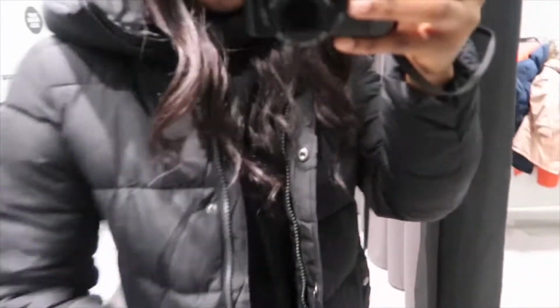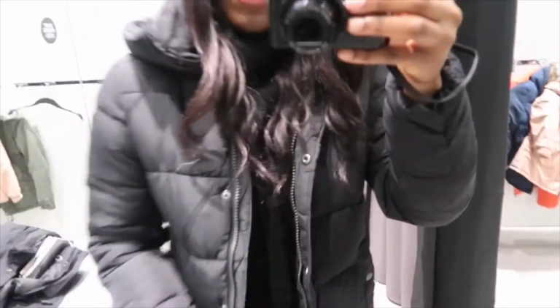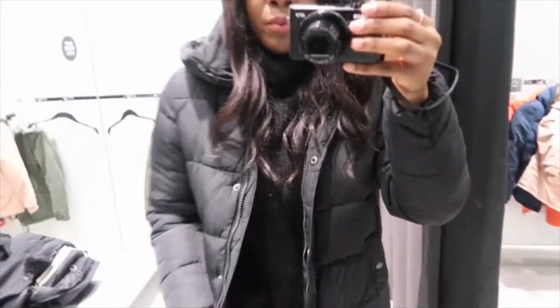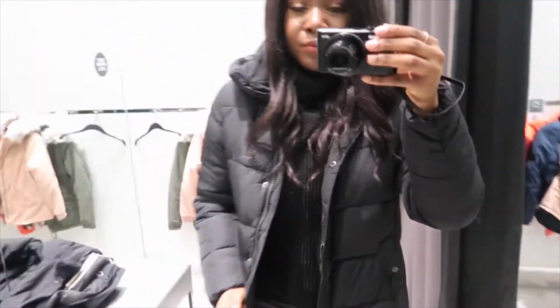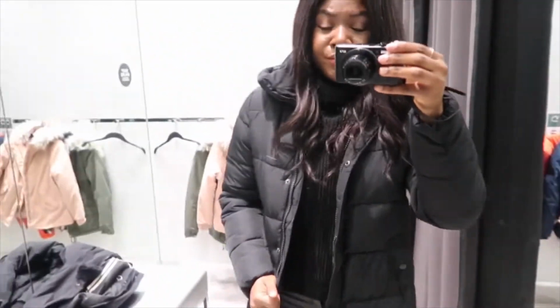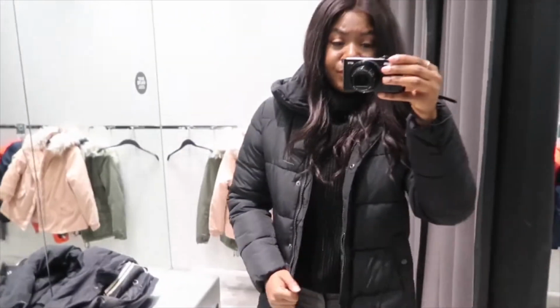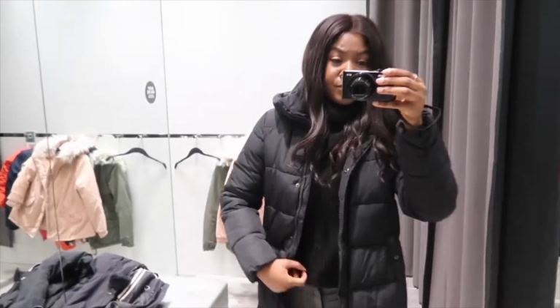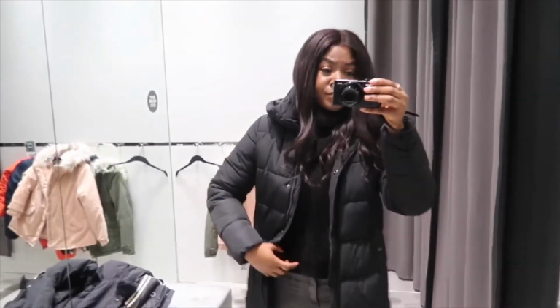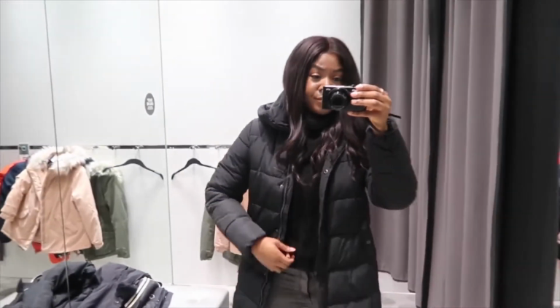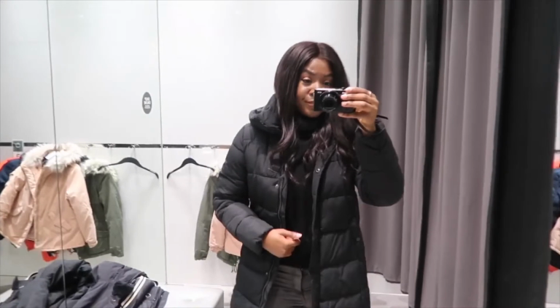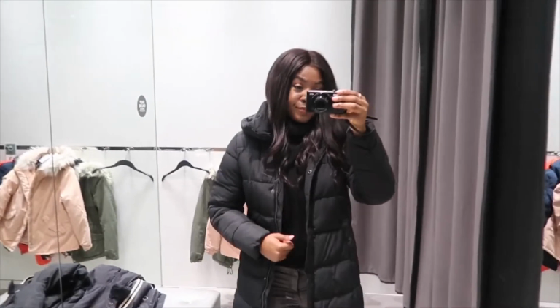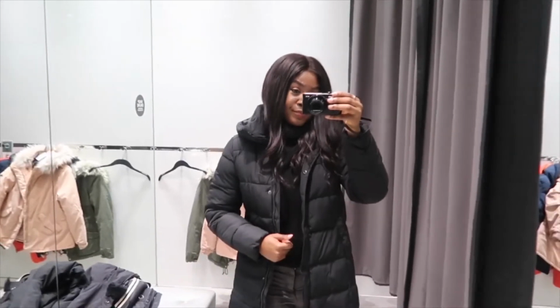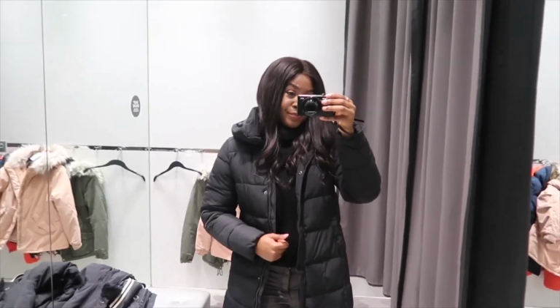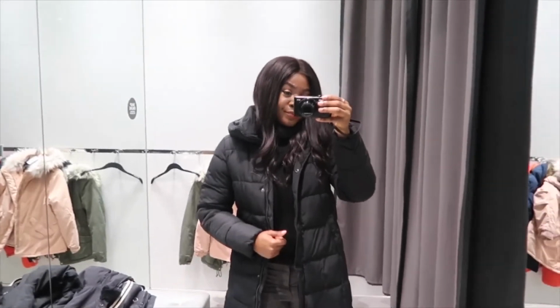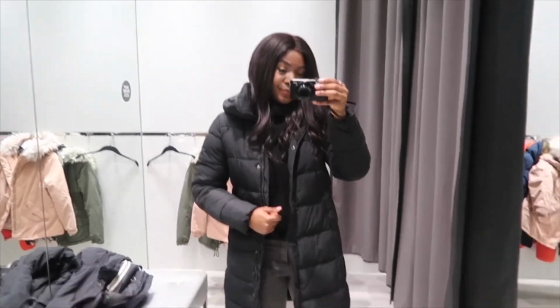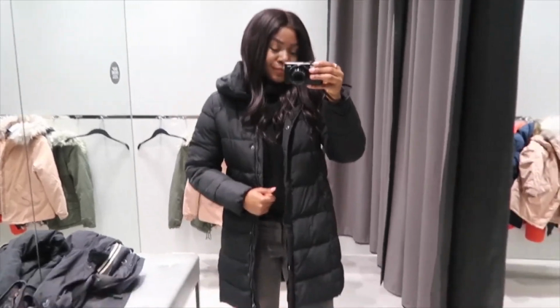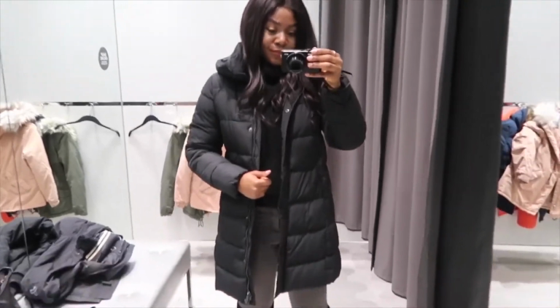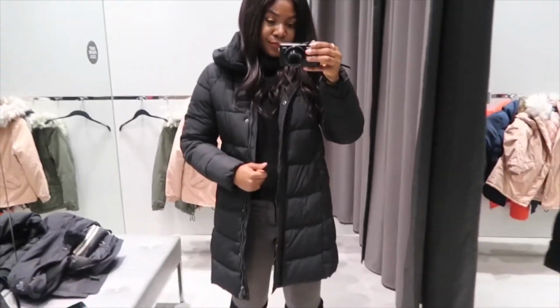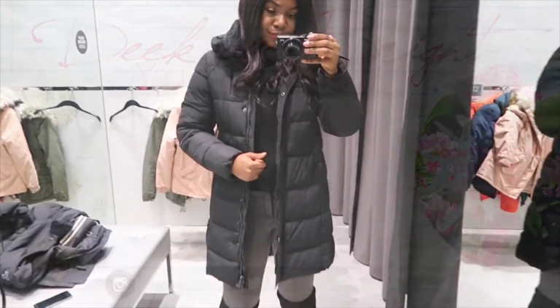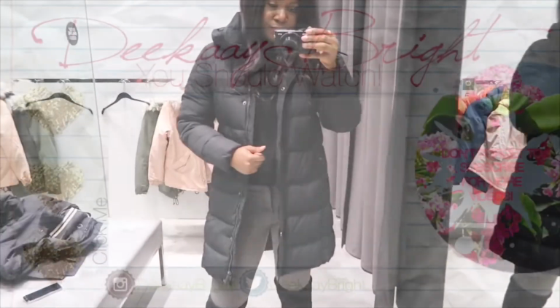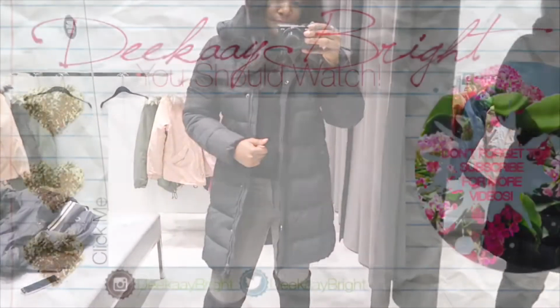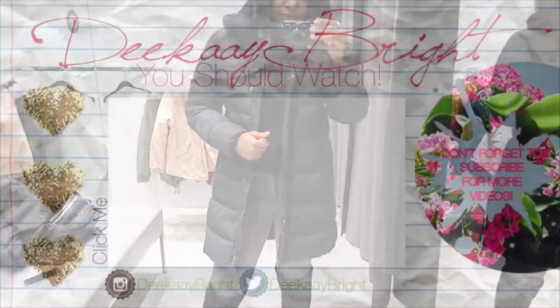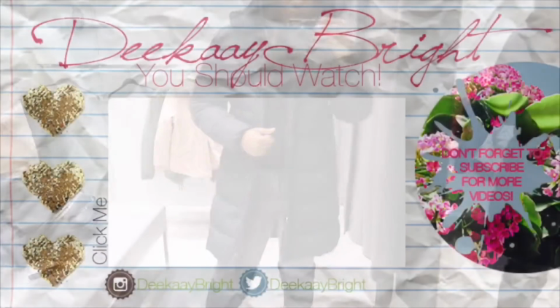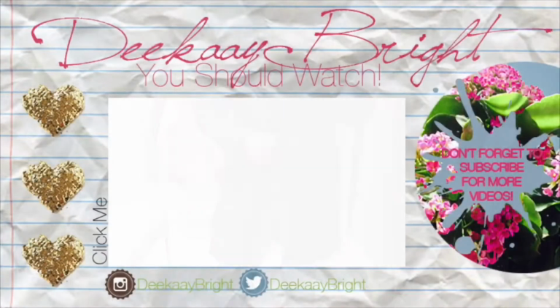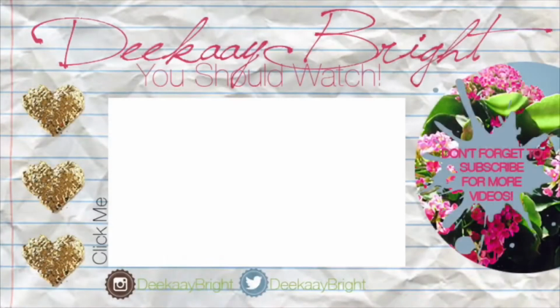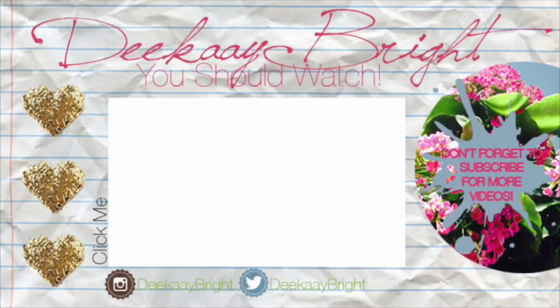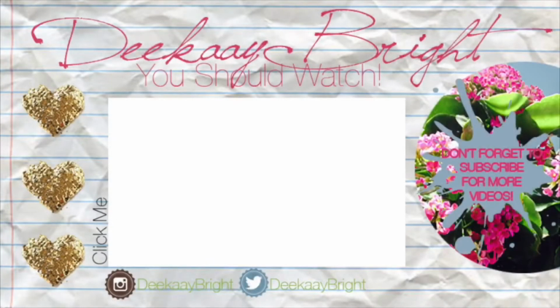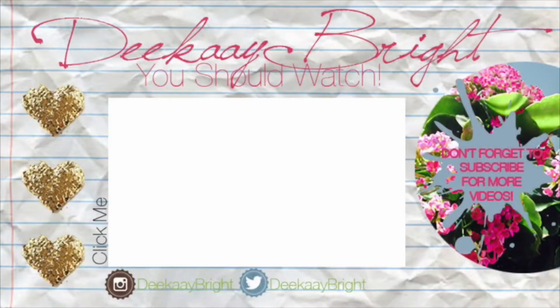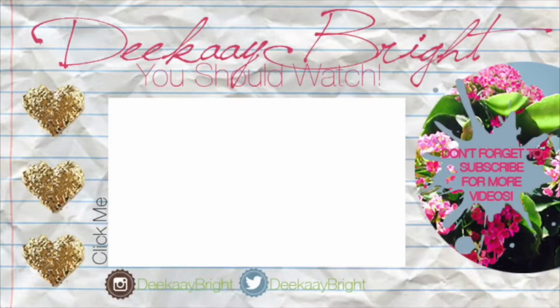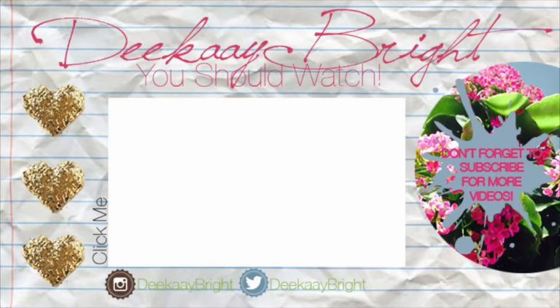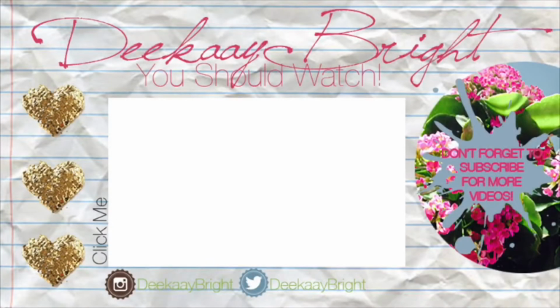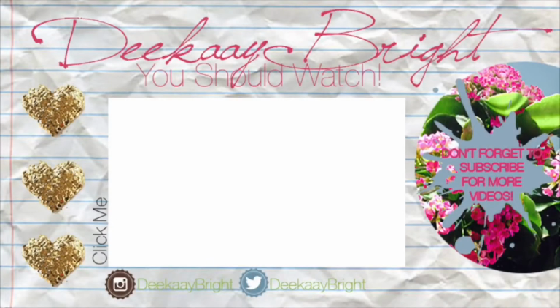Thank you so much, squad, for watching, and I will see you in the next video. See you guys in my next video — bye!